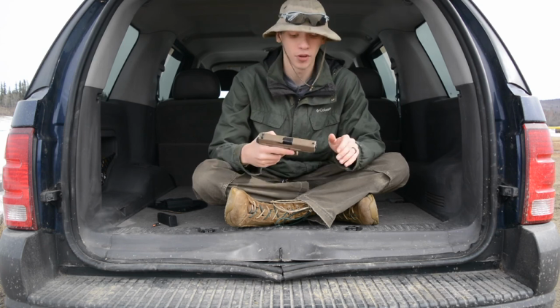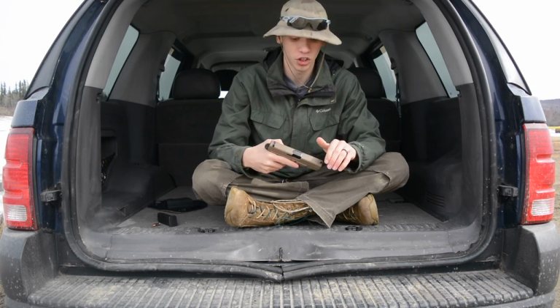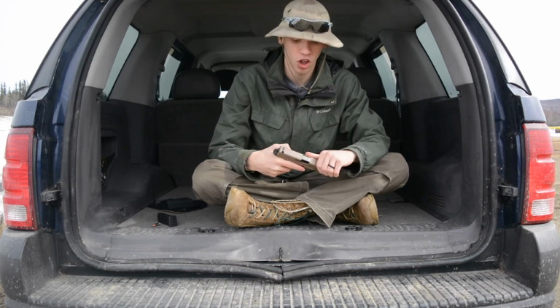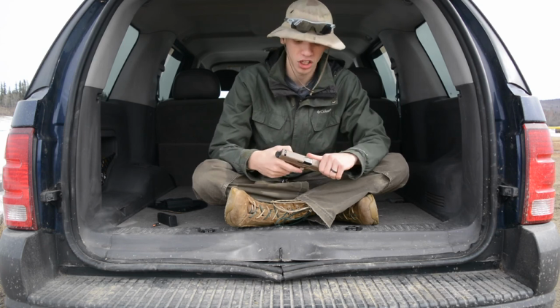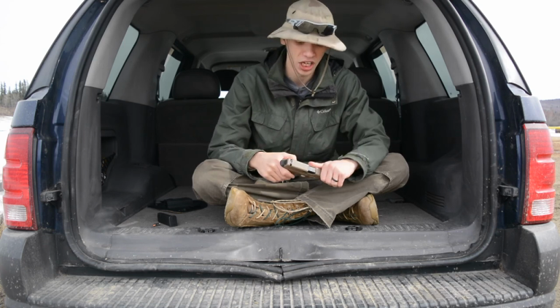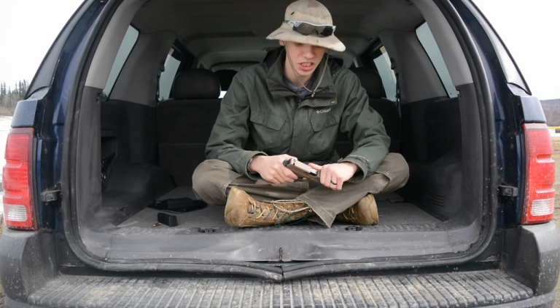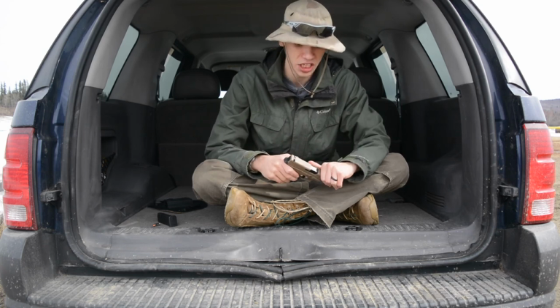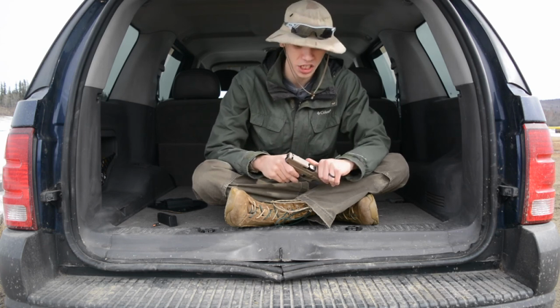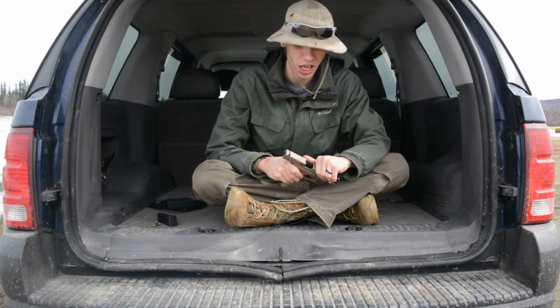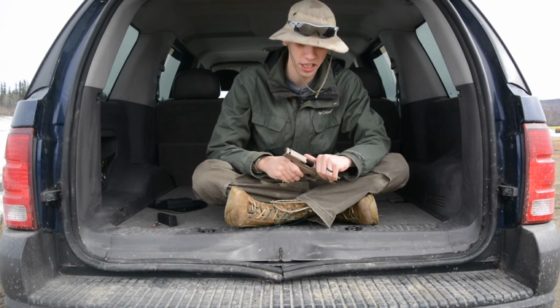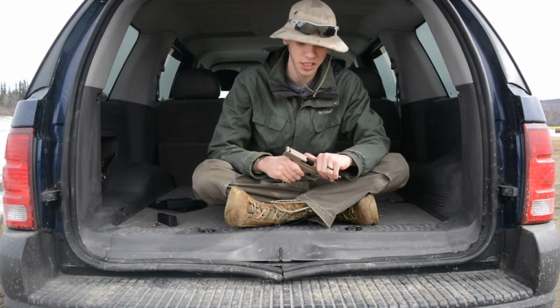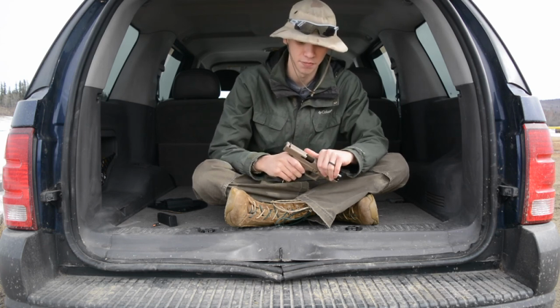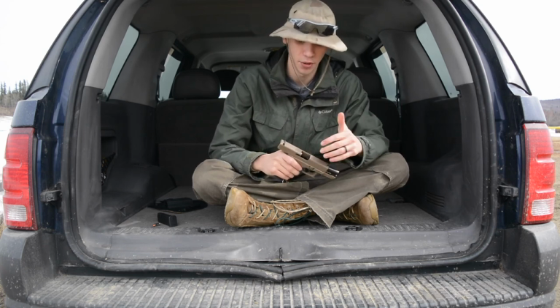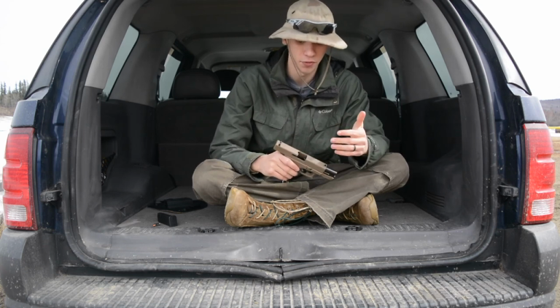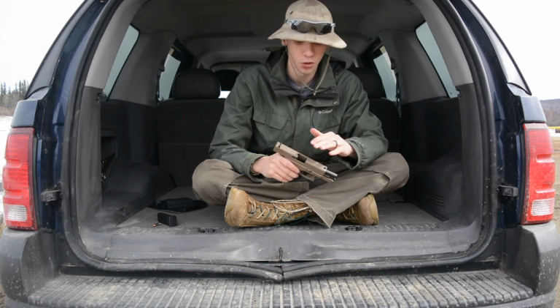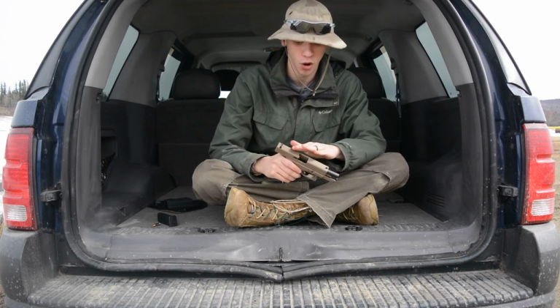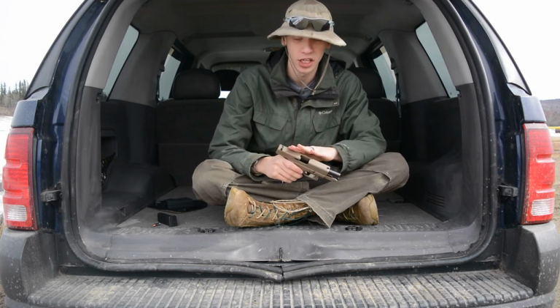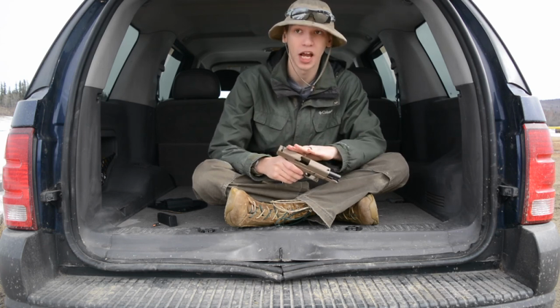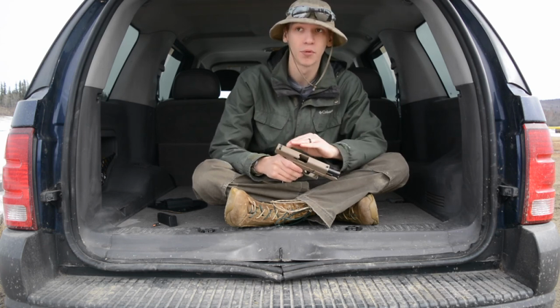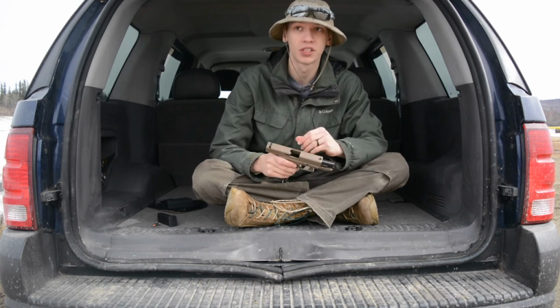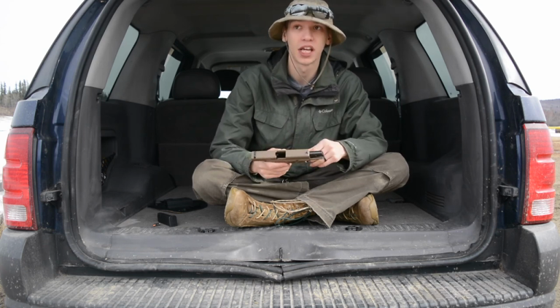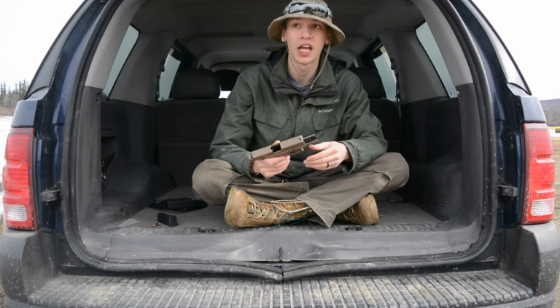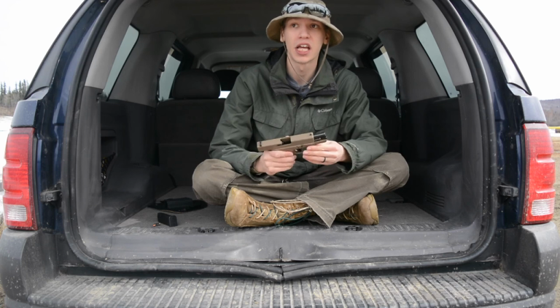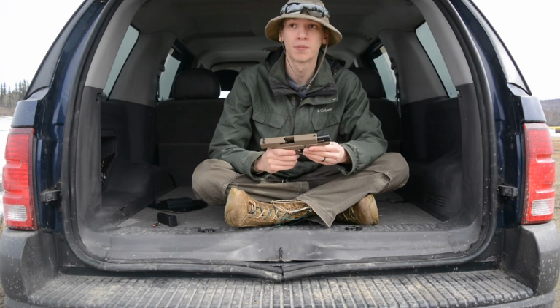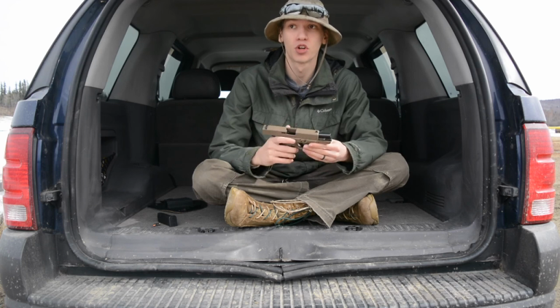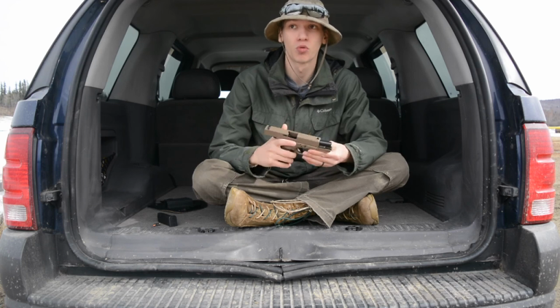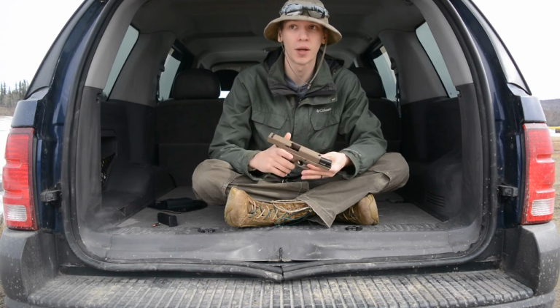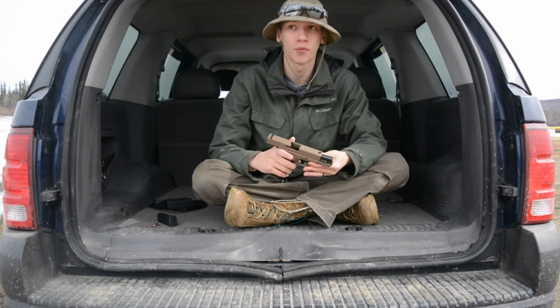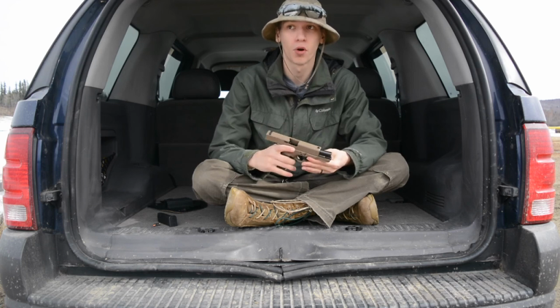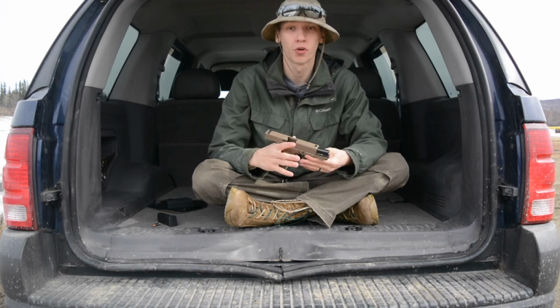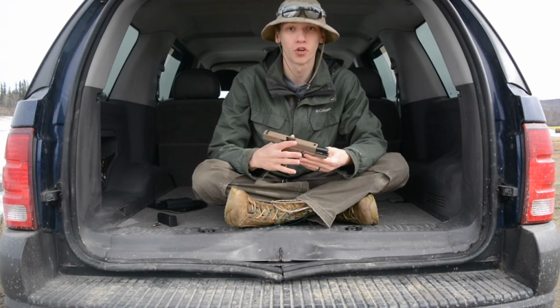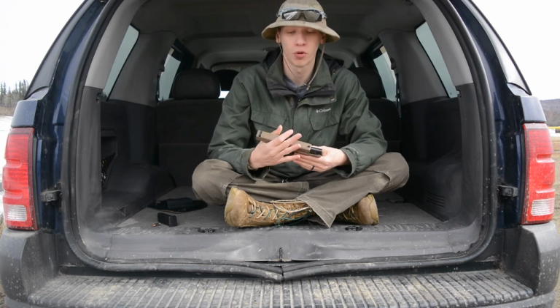That's basically all I have to say about the Glock 19 and my review on it. It's been a great performer and a great shooter.